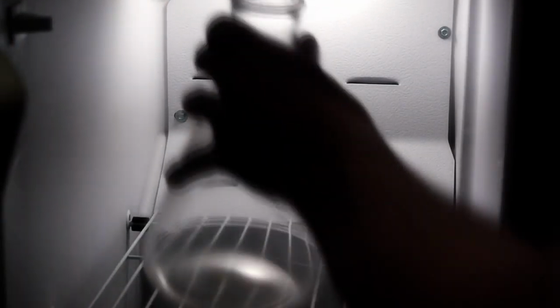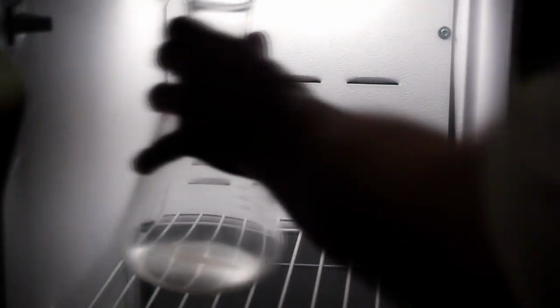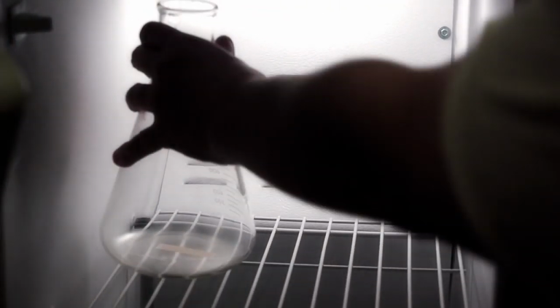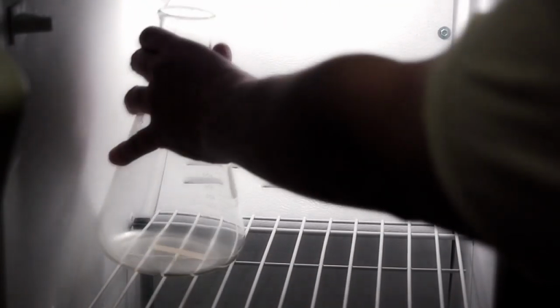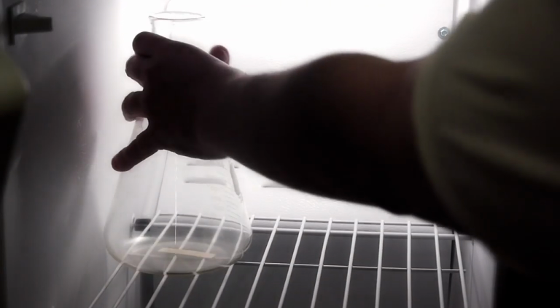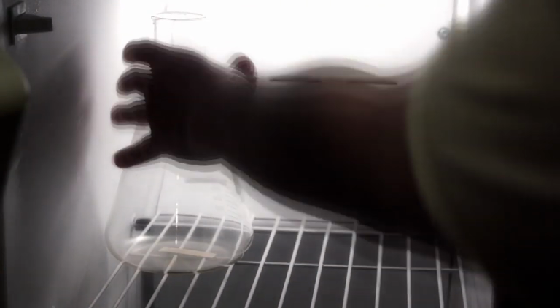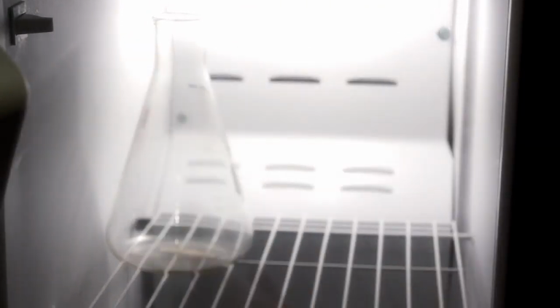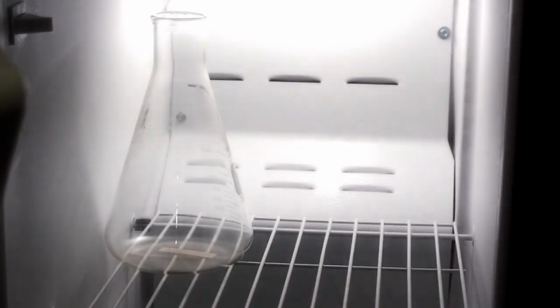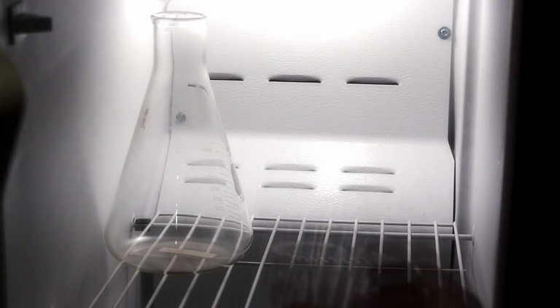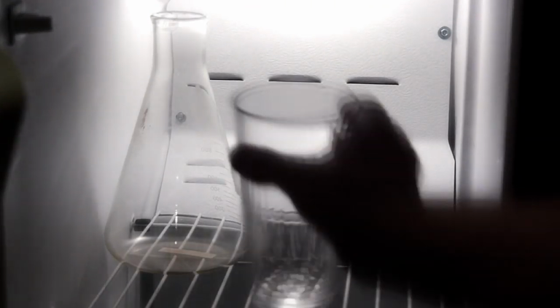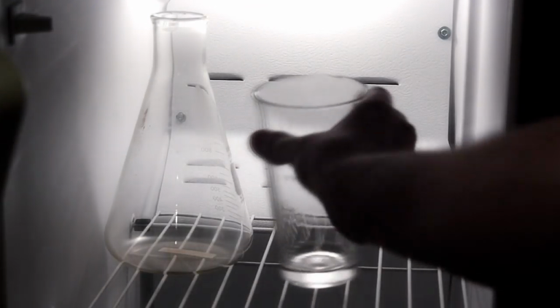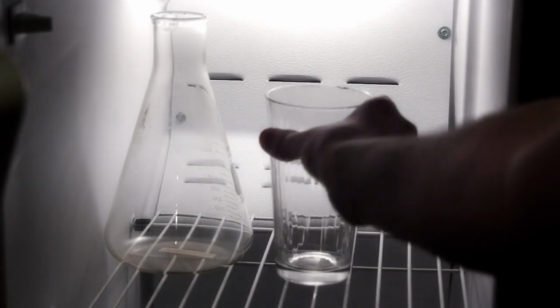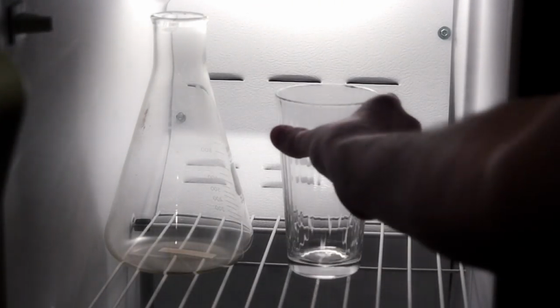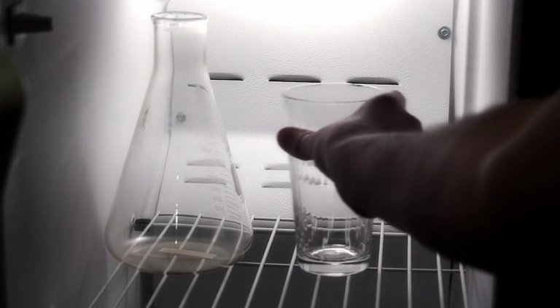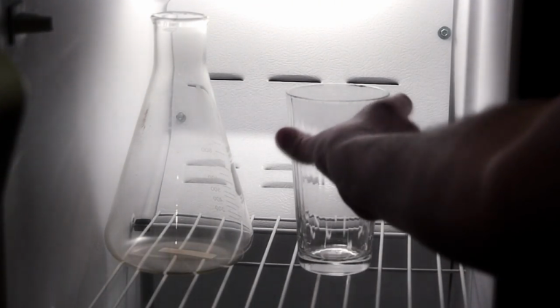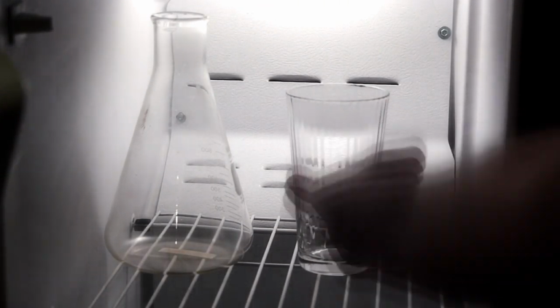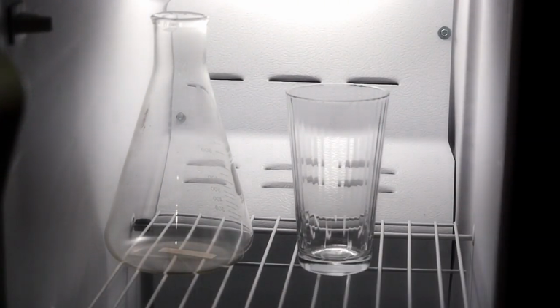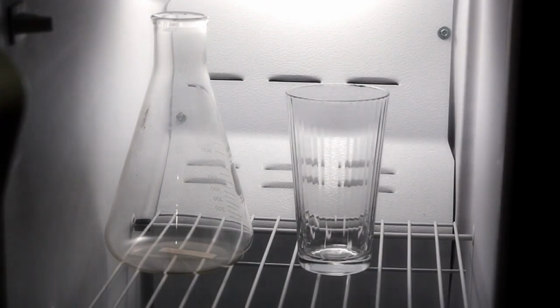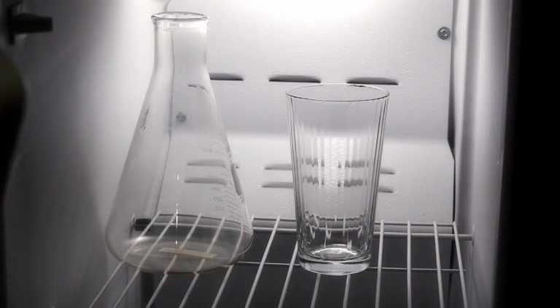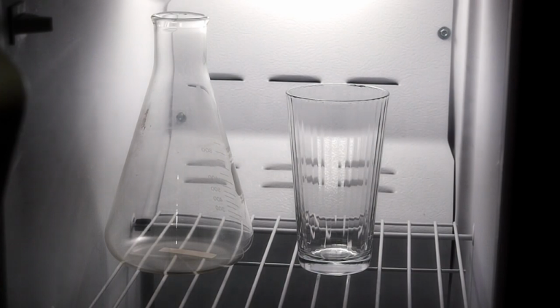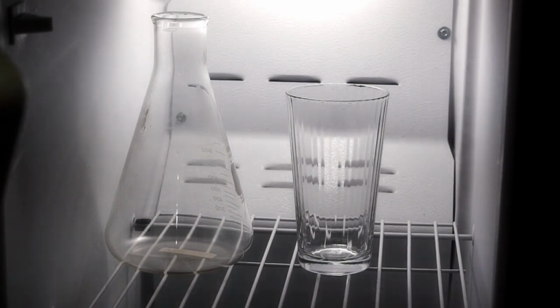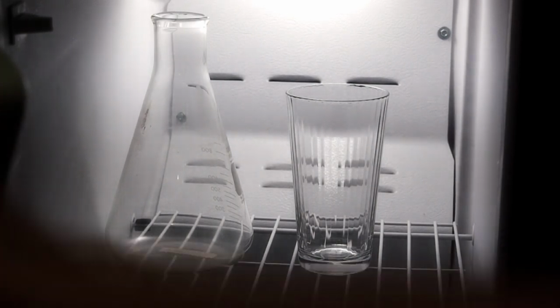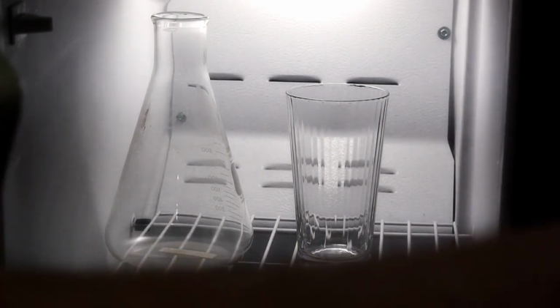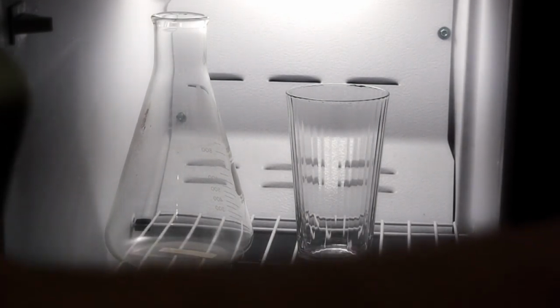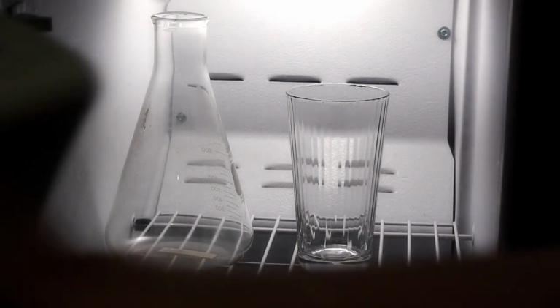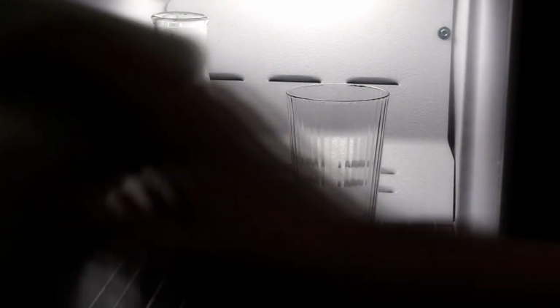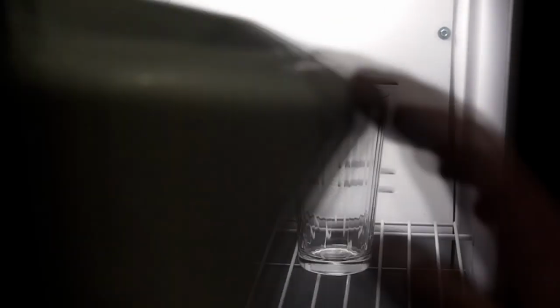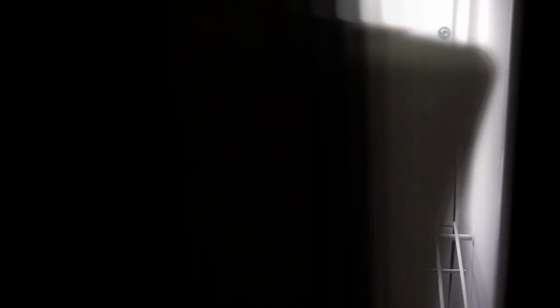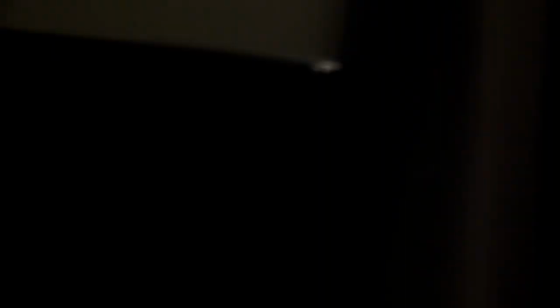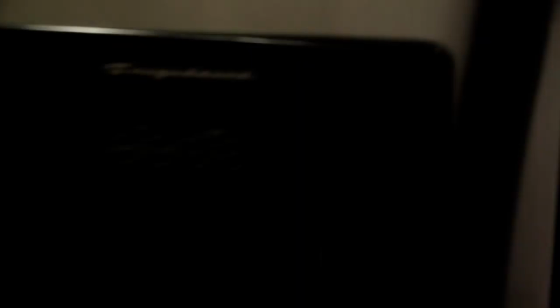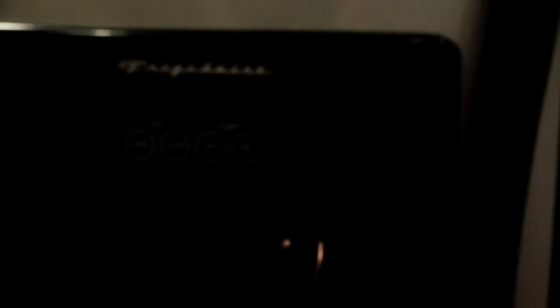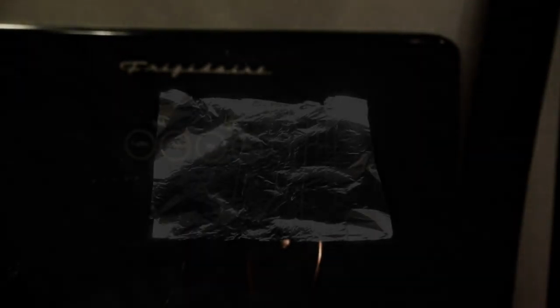First, take a couple glasses or flasks — whatever you've got laying around — and stick them in the freezer. Keep them in there while you're doing the rest of this stuff.